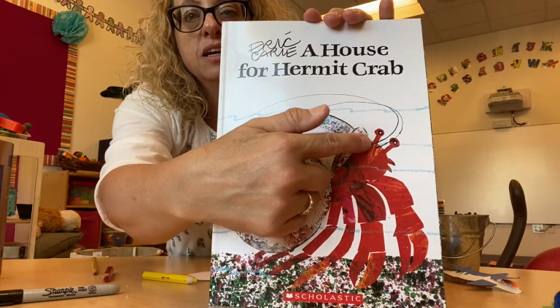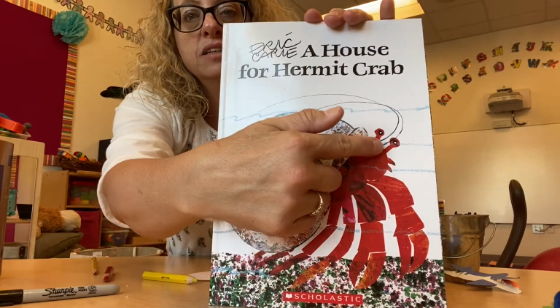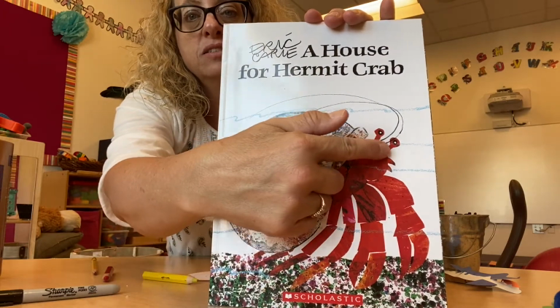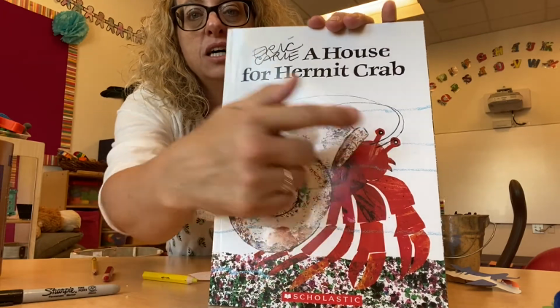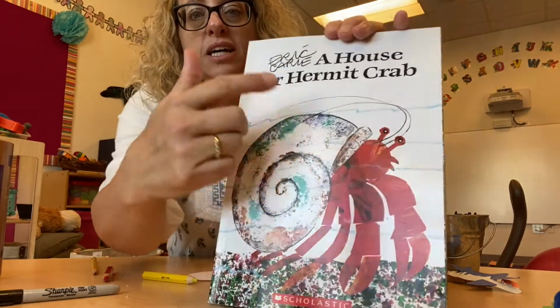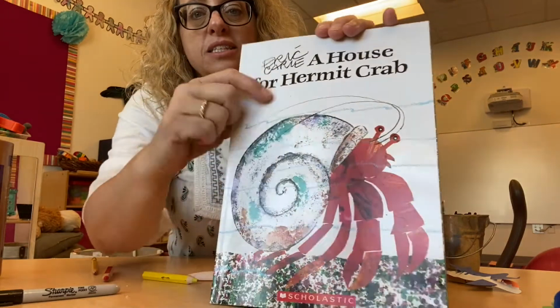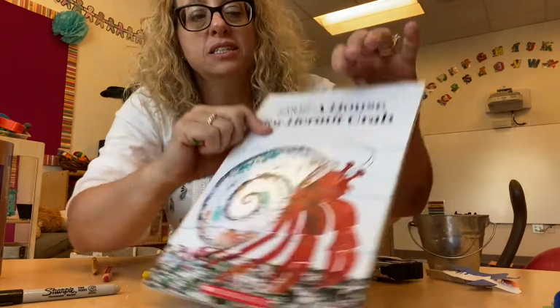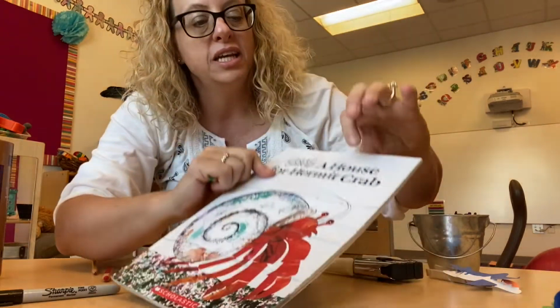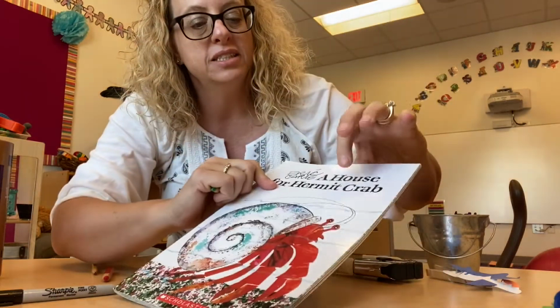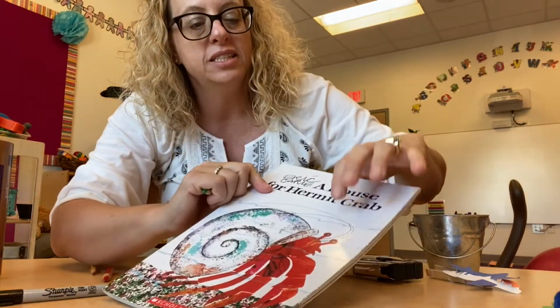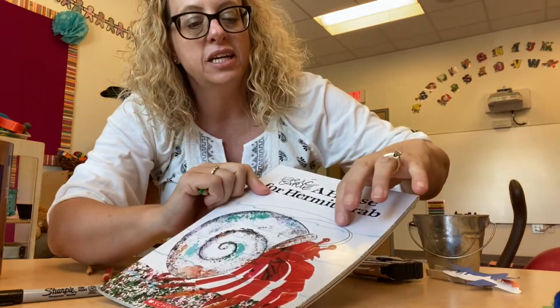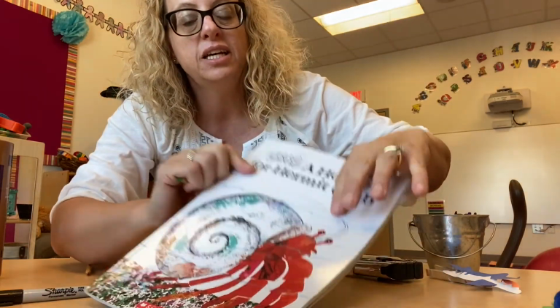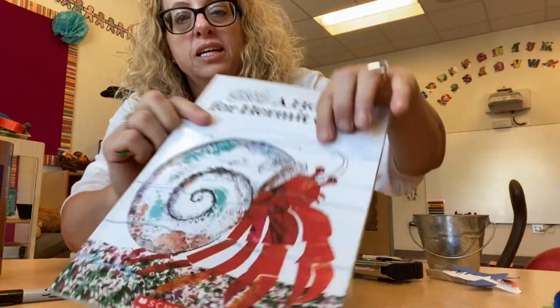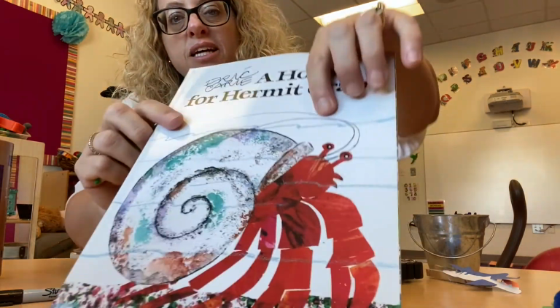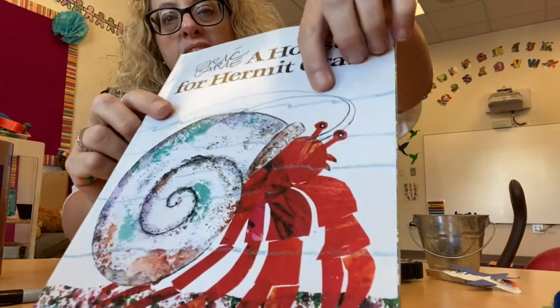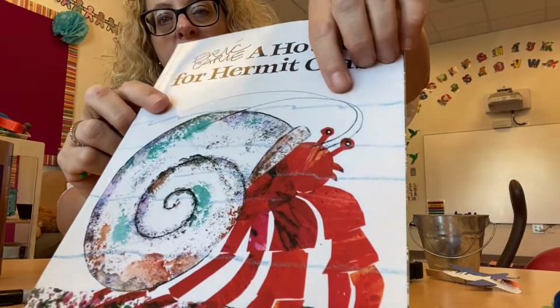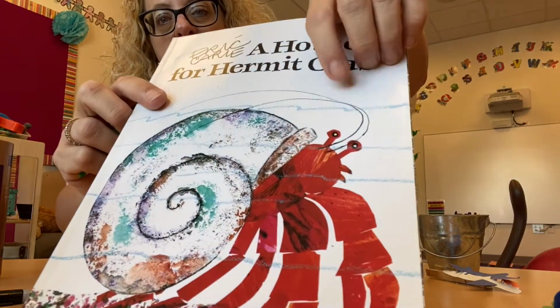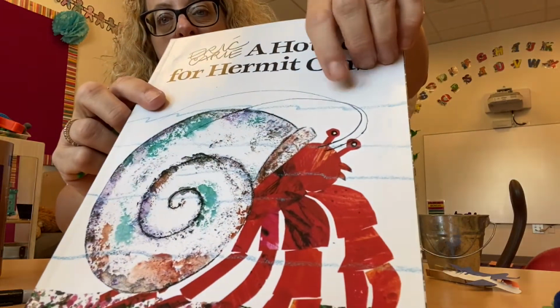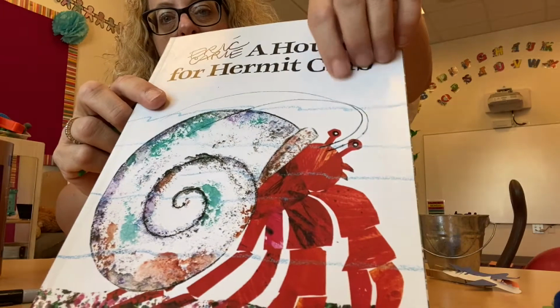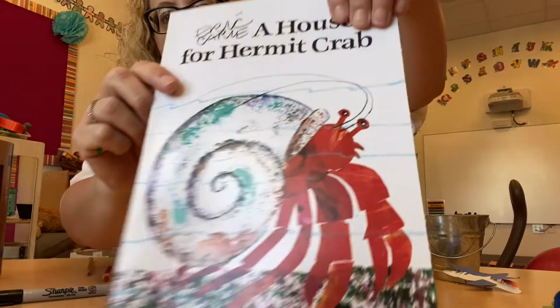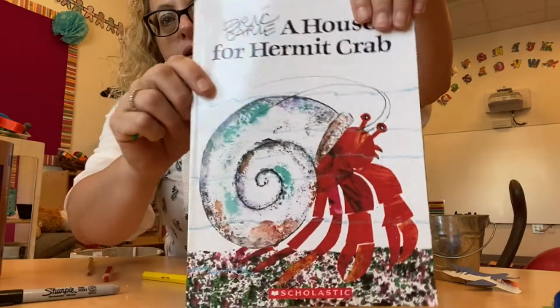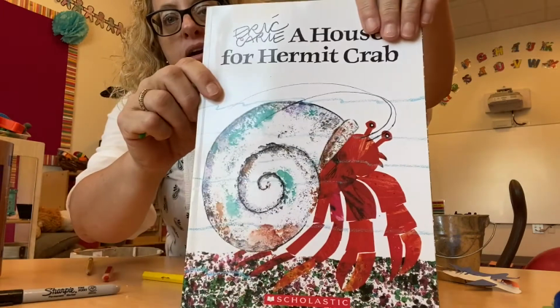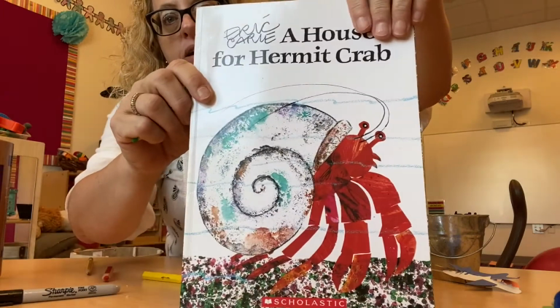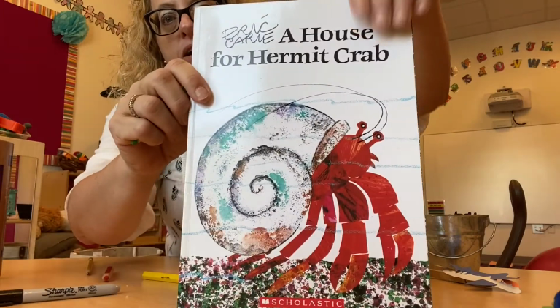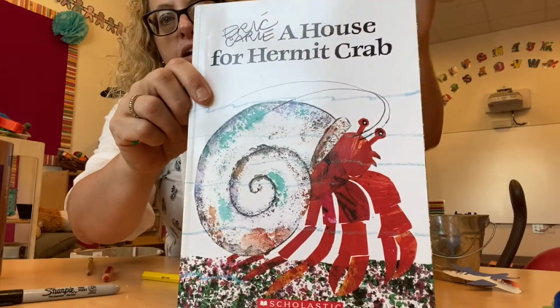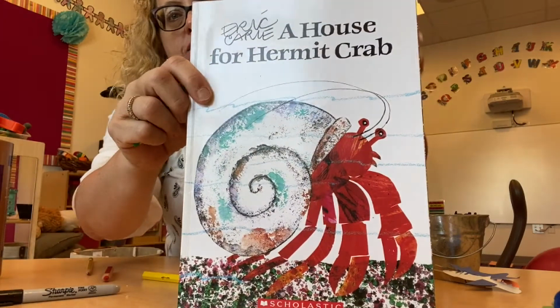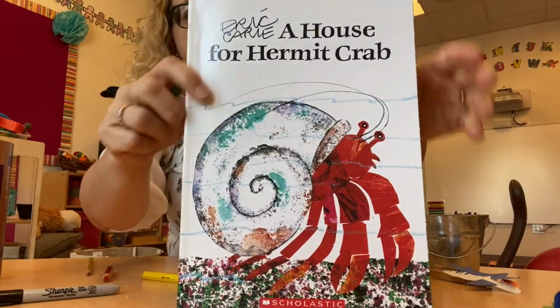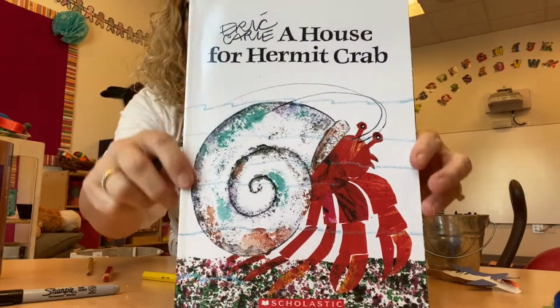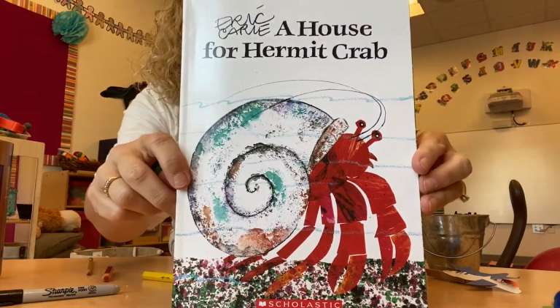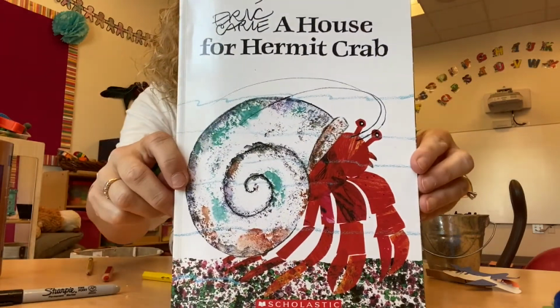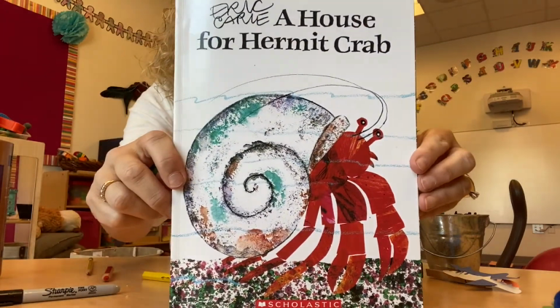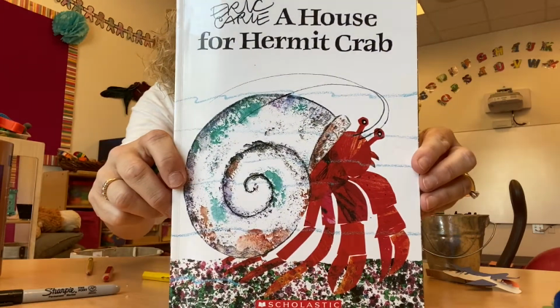His little eyes. And then he has antennae right up there. Wasn't it a great book?